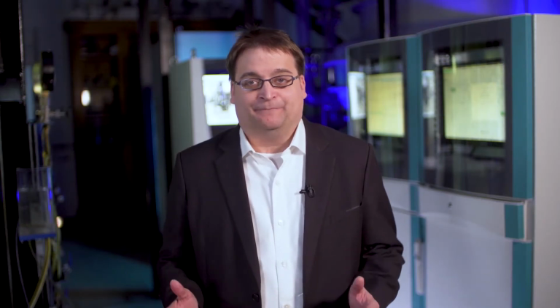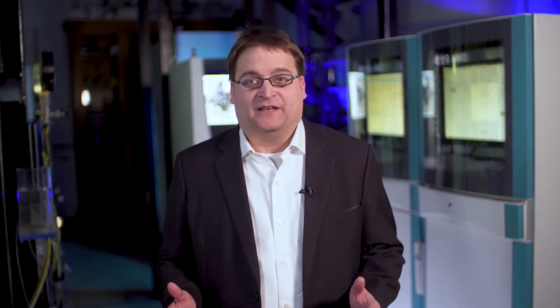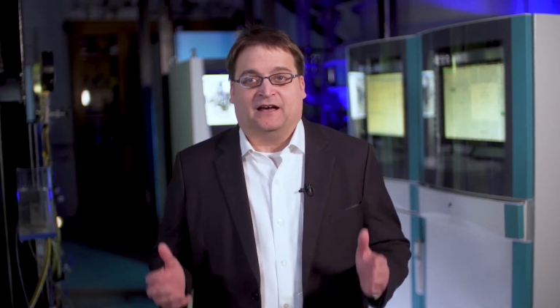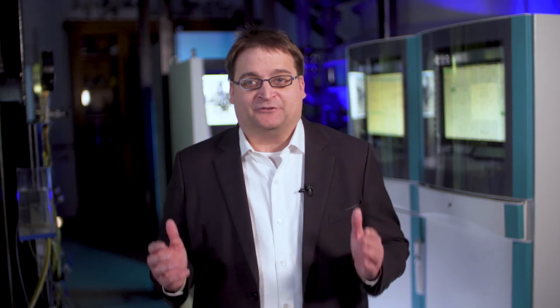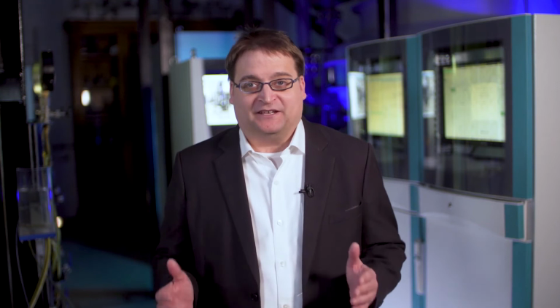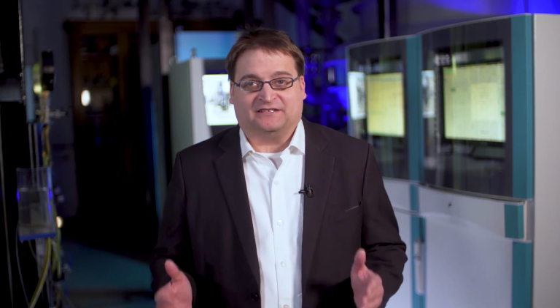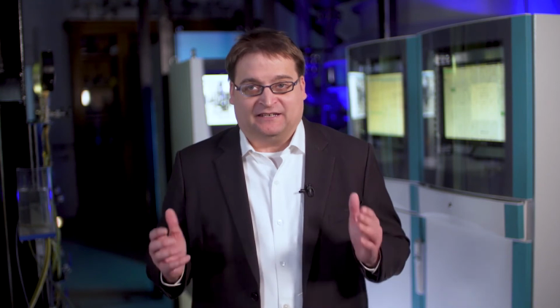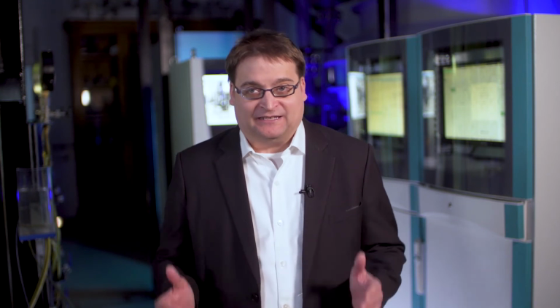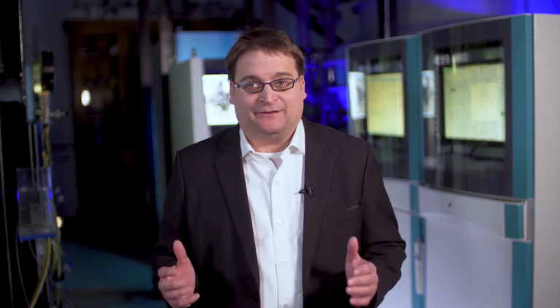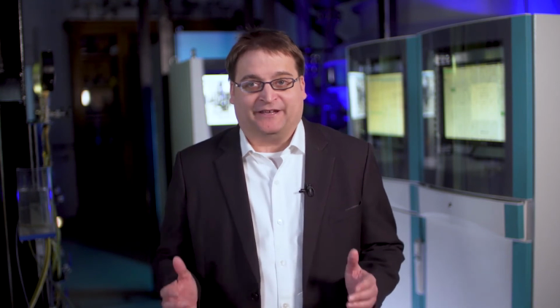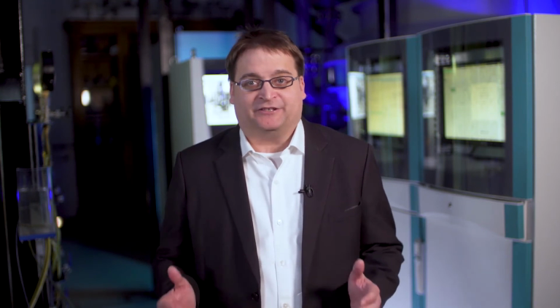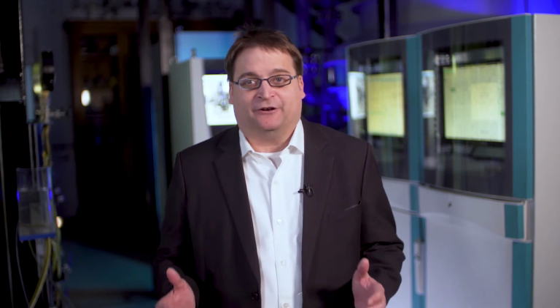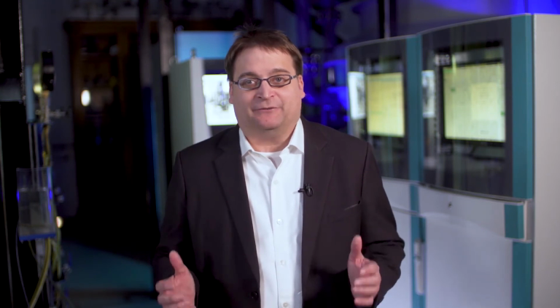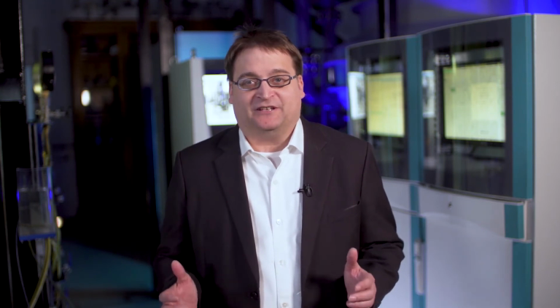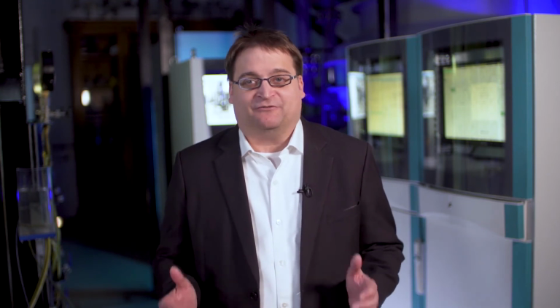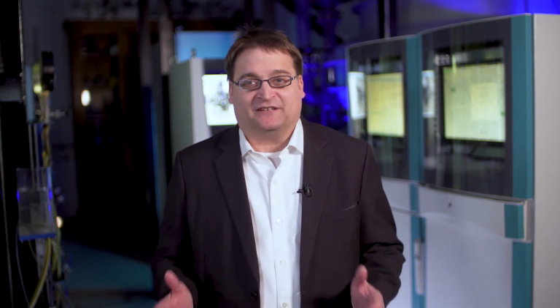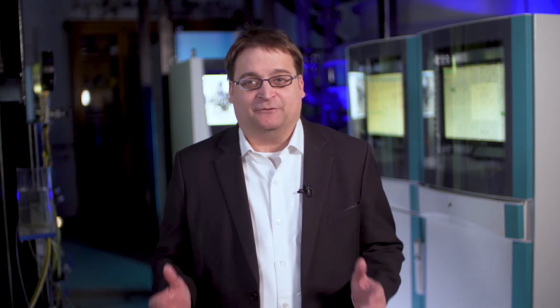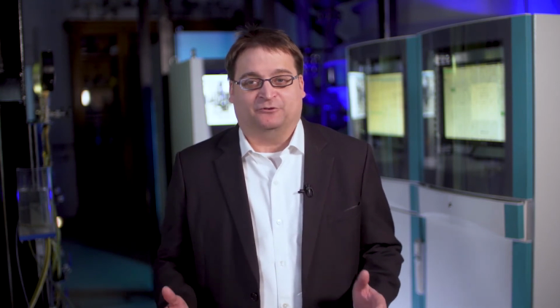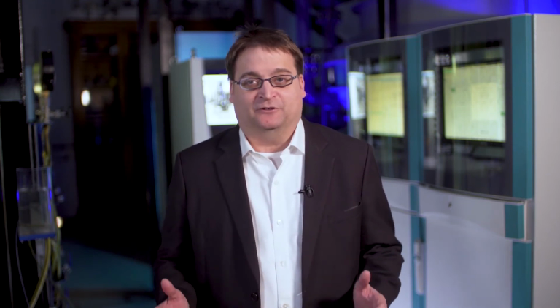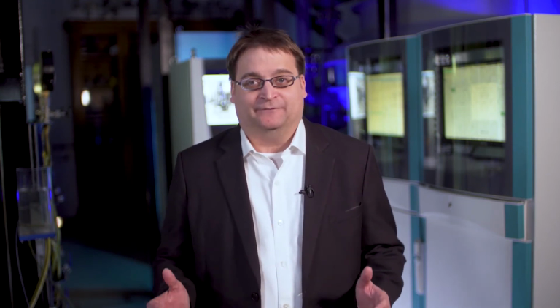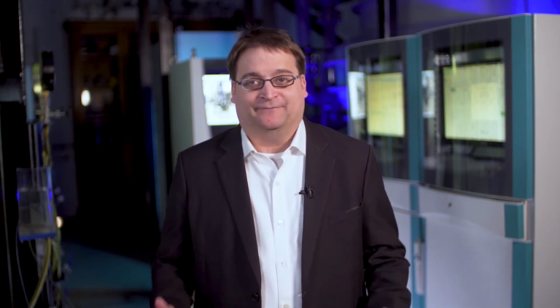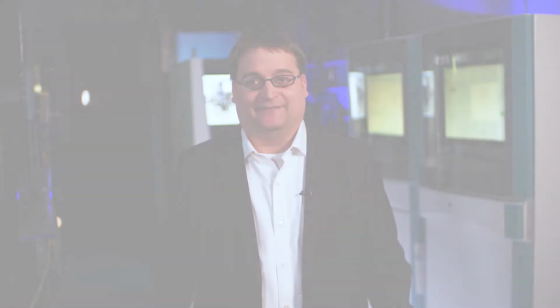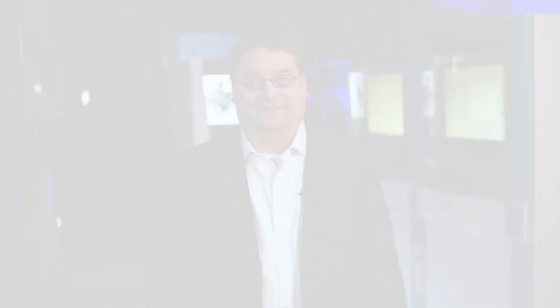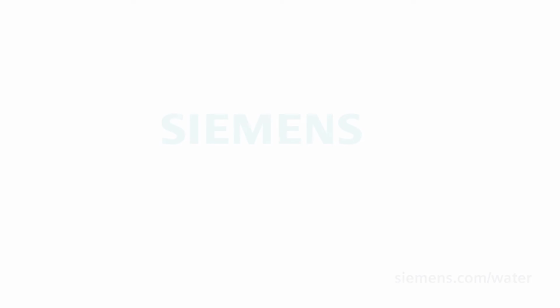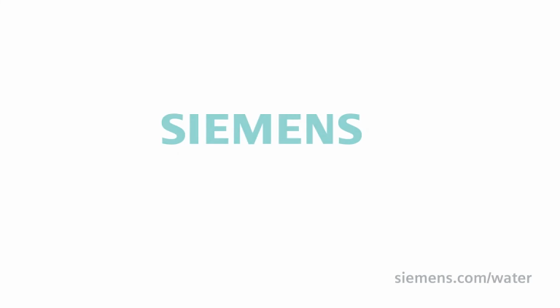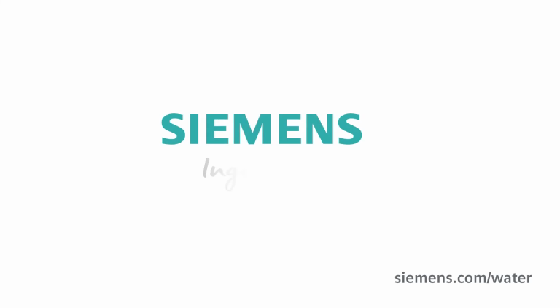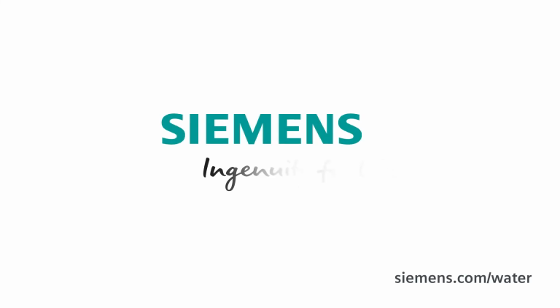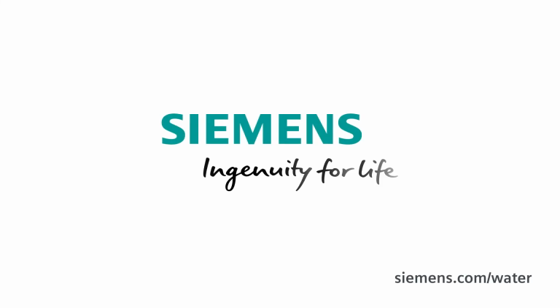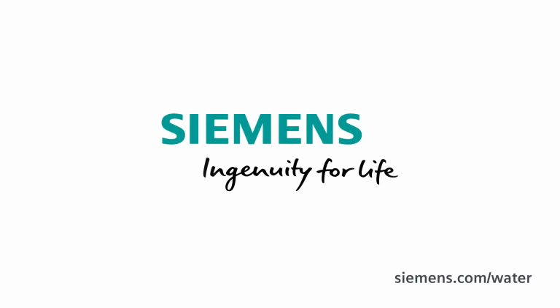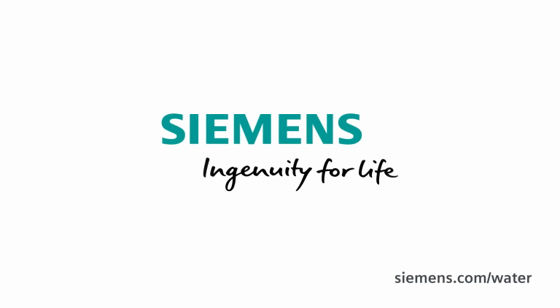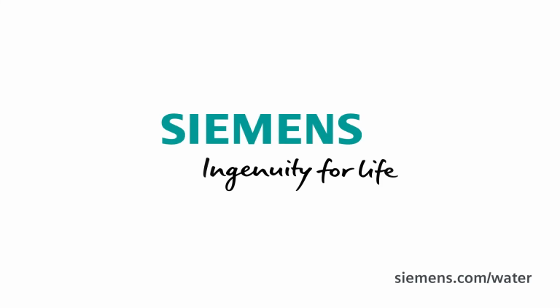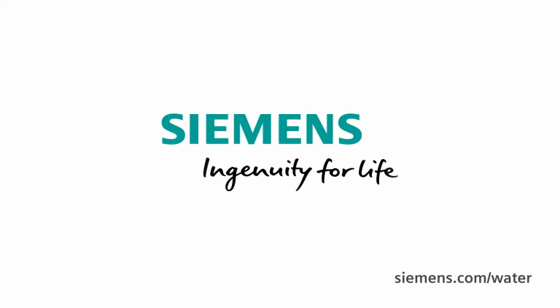From my perspective this is a significant milestone on the path to Water 4.0. Siemens — Ingenuity for life.